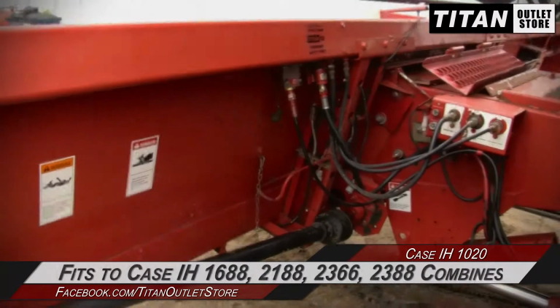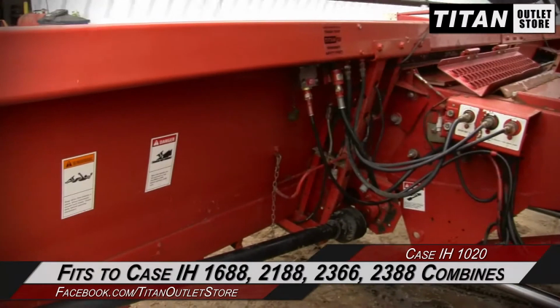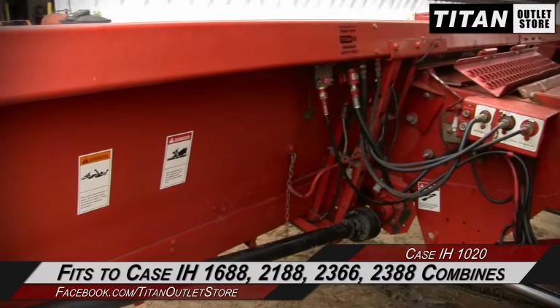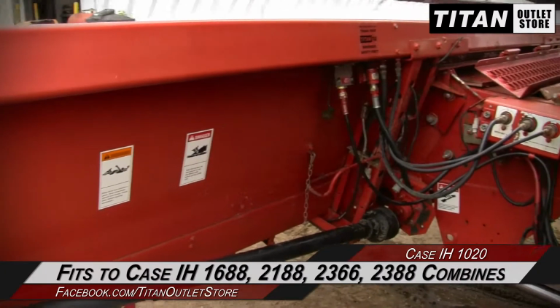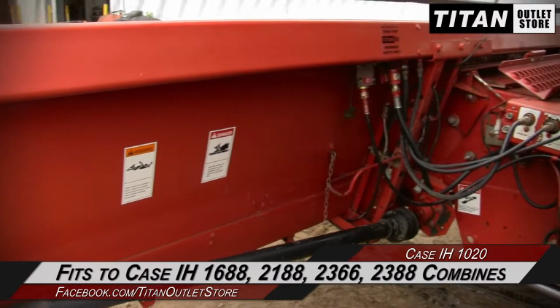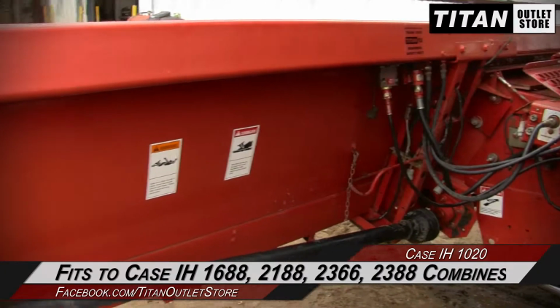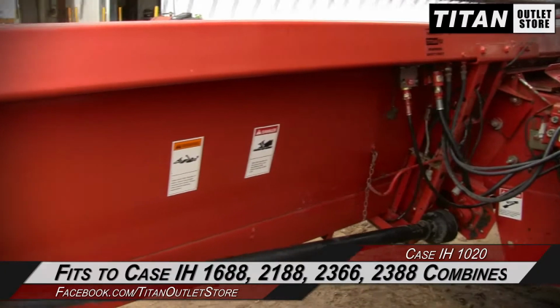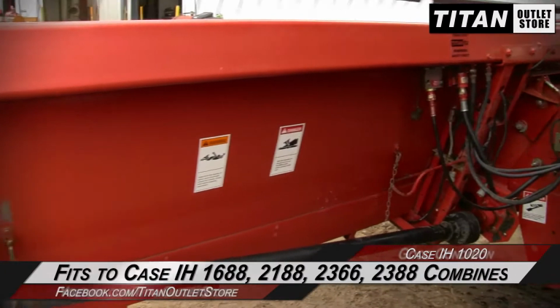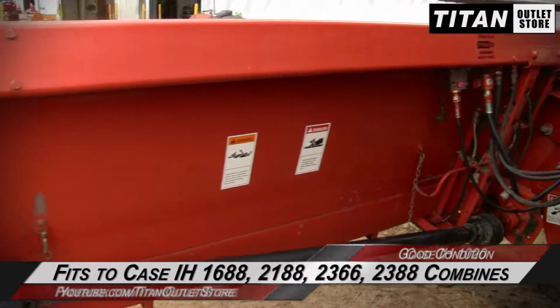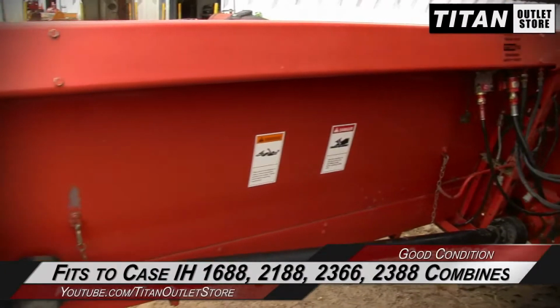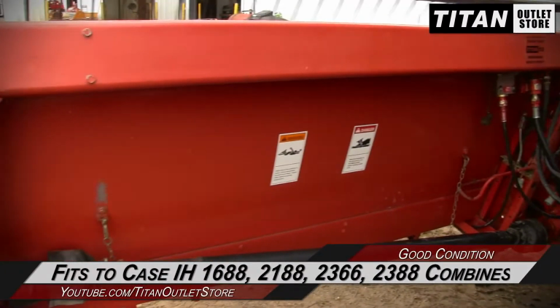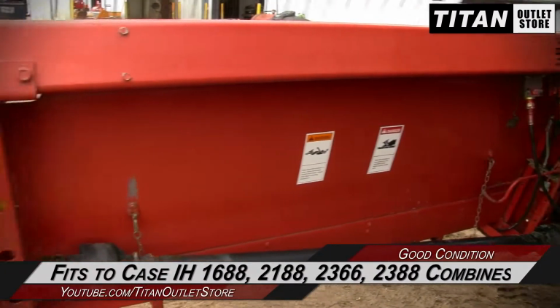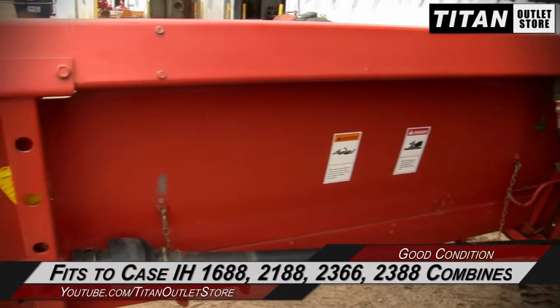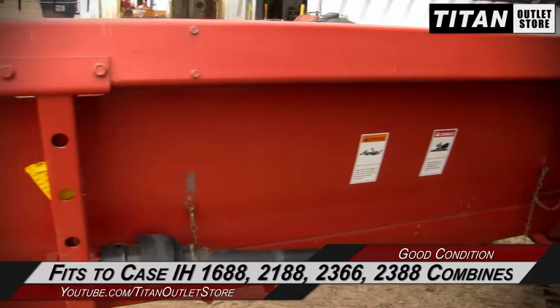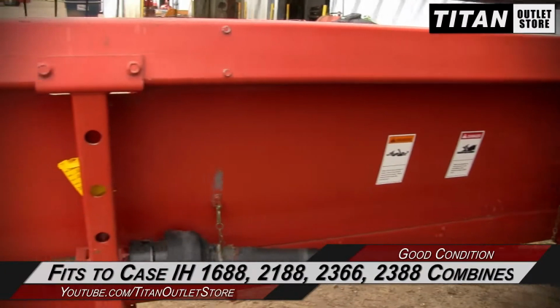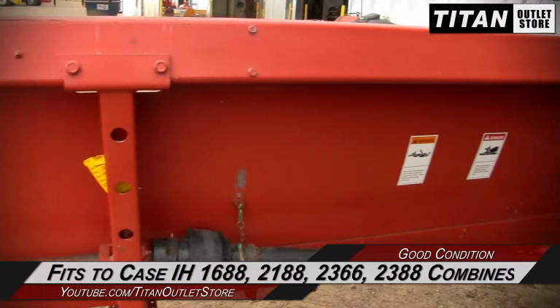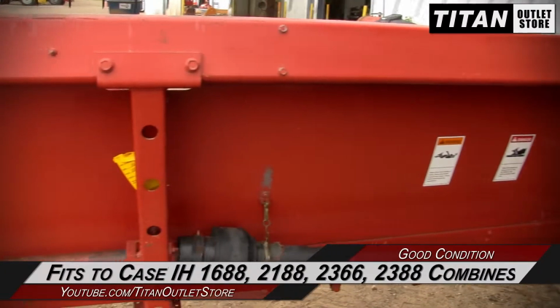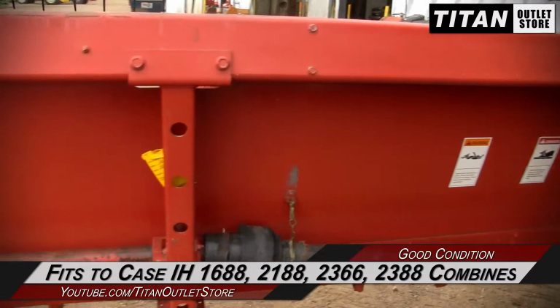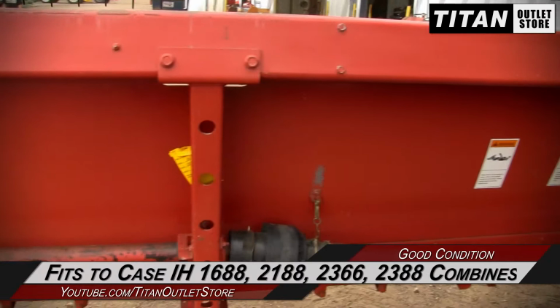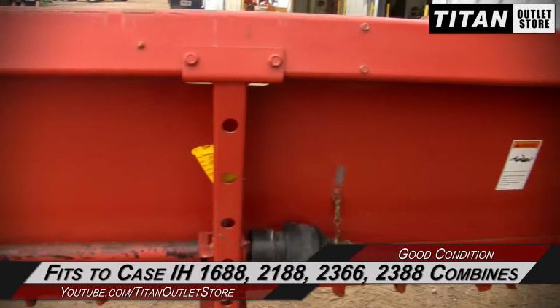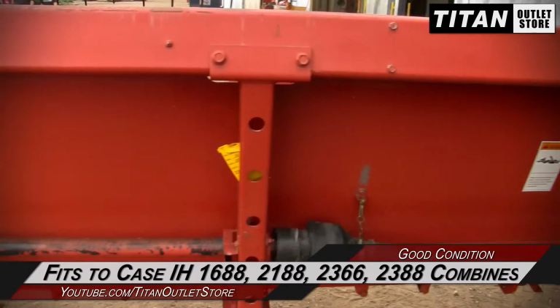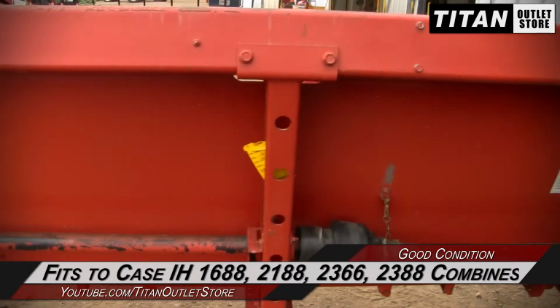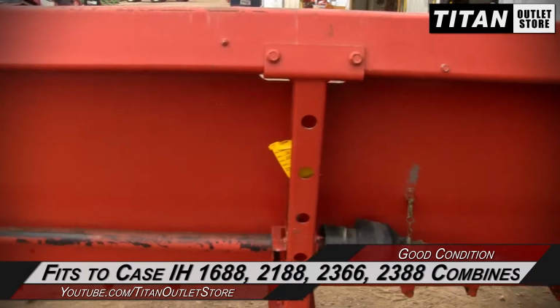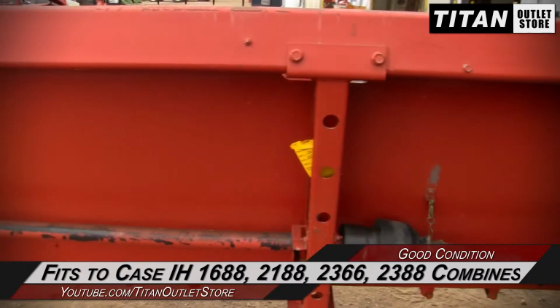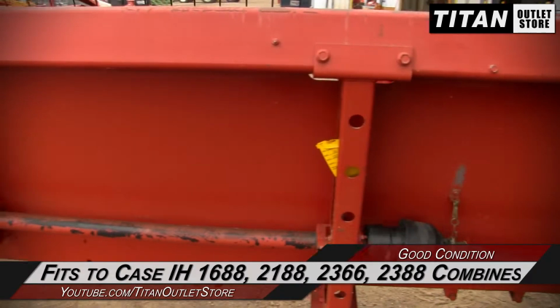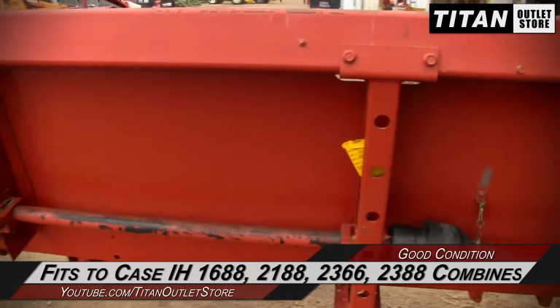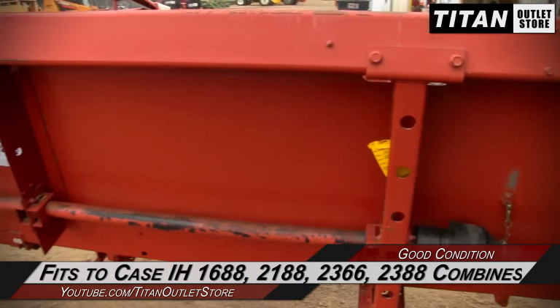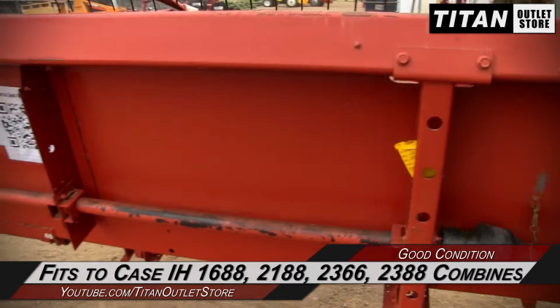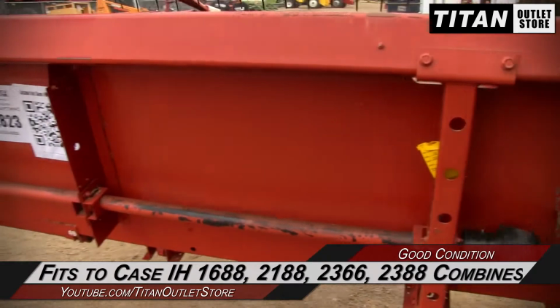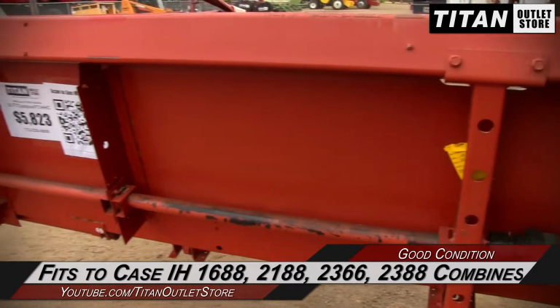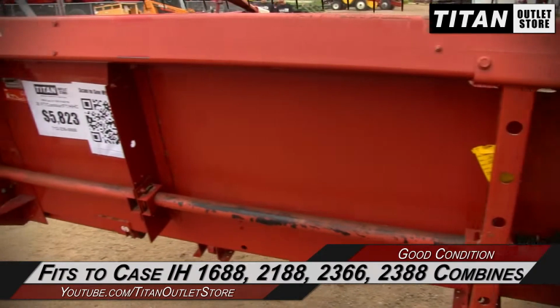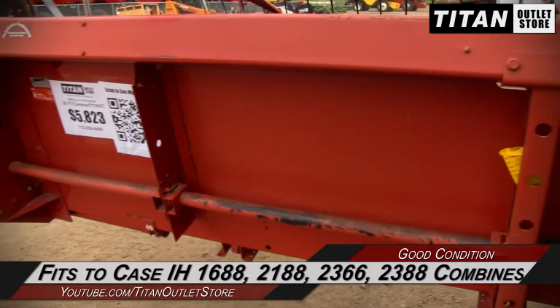This 1020 fits the Case IH 1688, 2188, 2366, and 2388 combines.